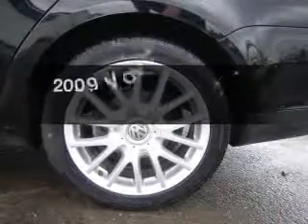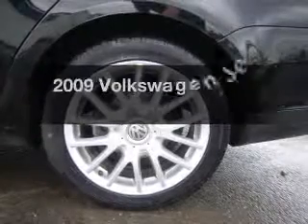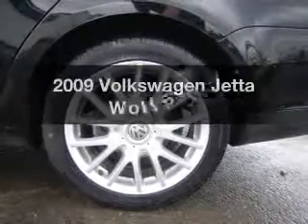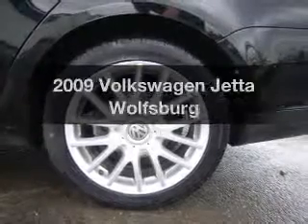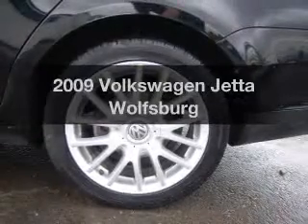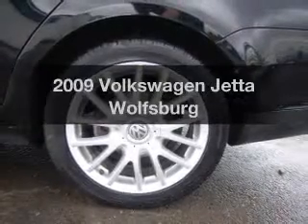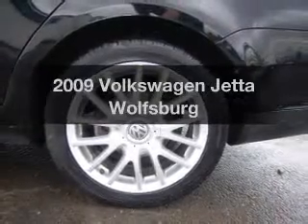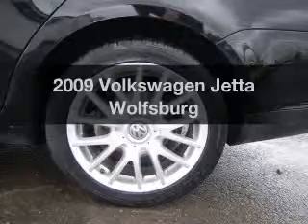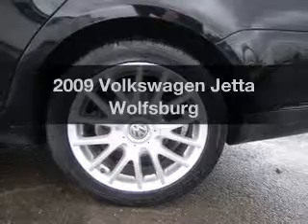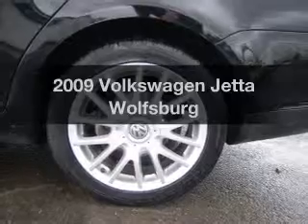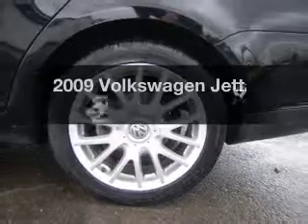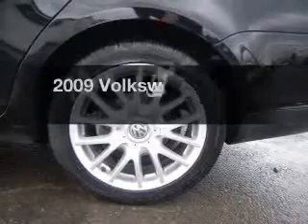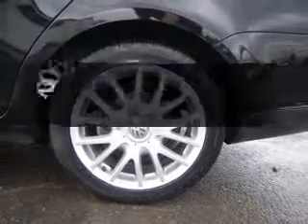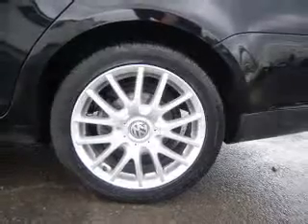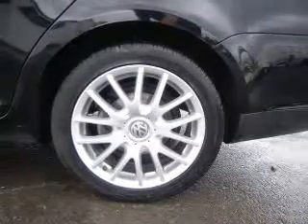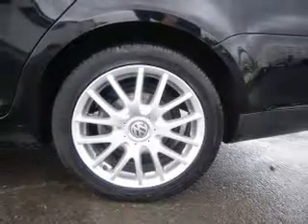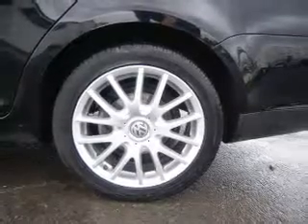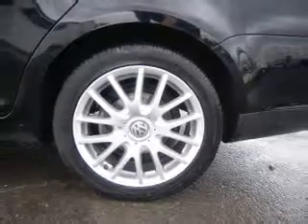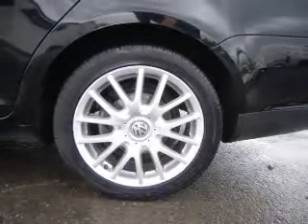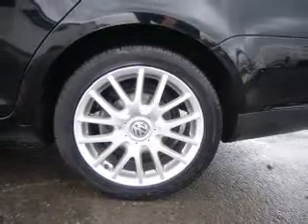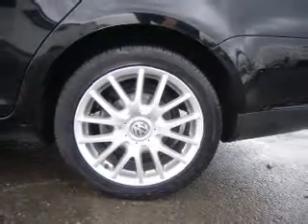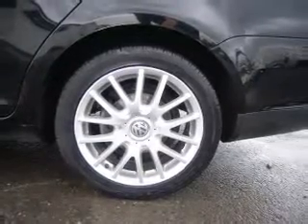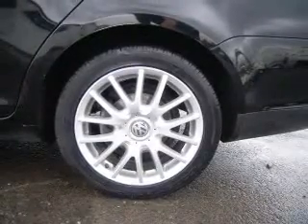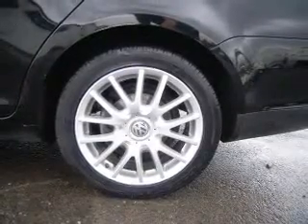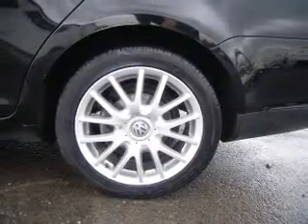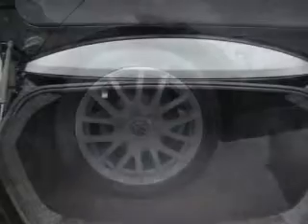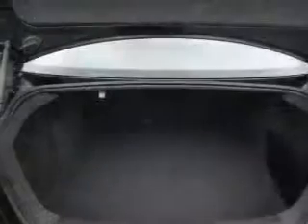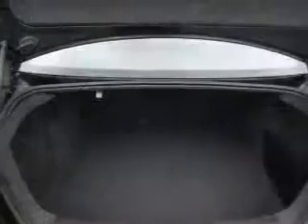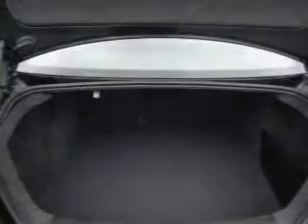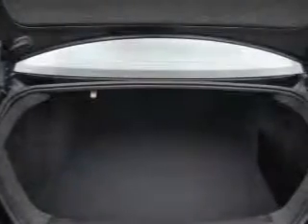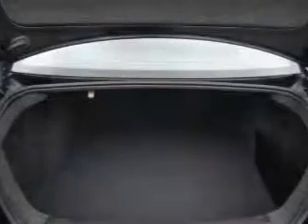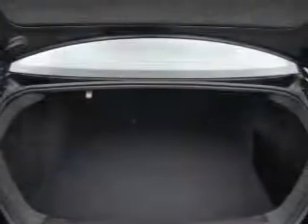Presenting the 2009 Volkswagen Jetta. If you're looking for a first-rate auto, this one could be yours today.